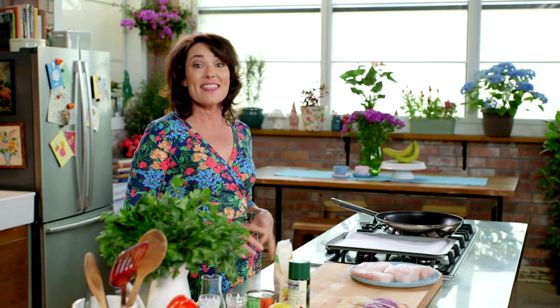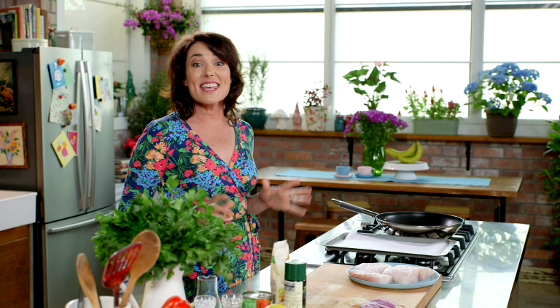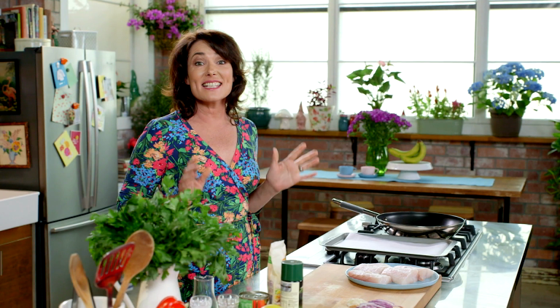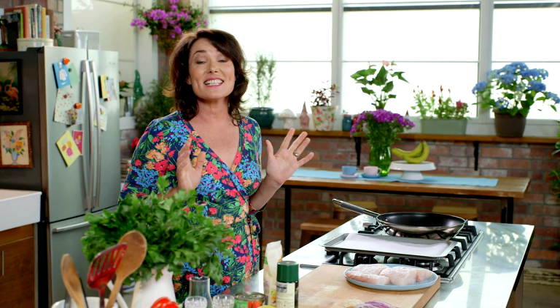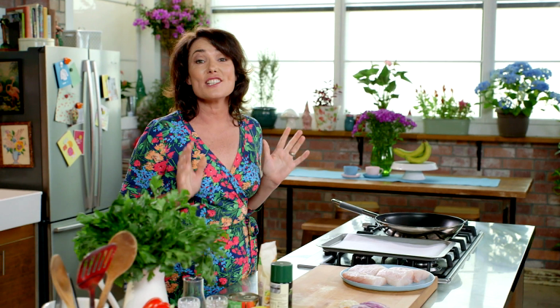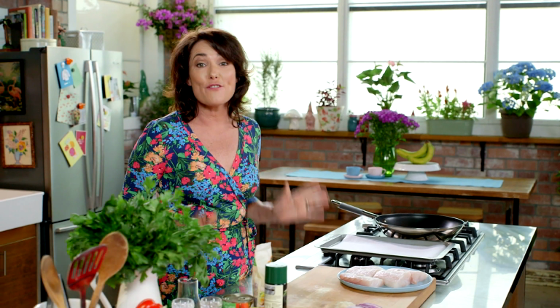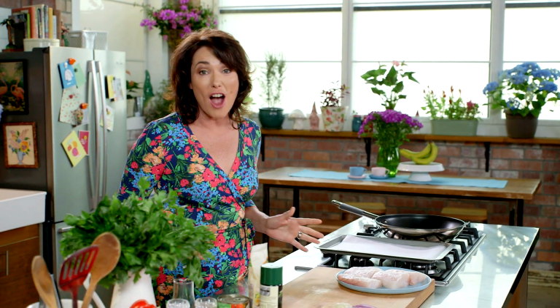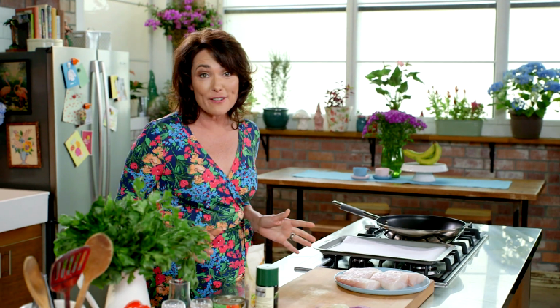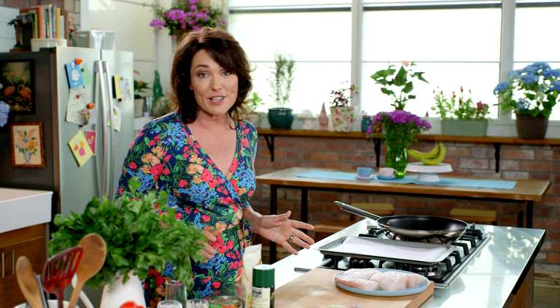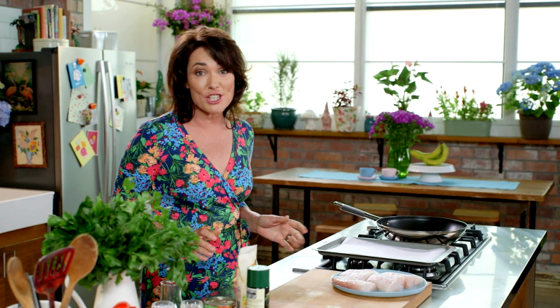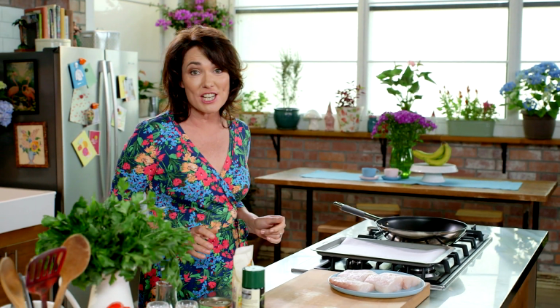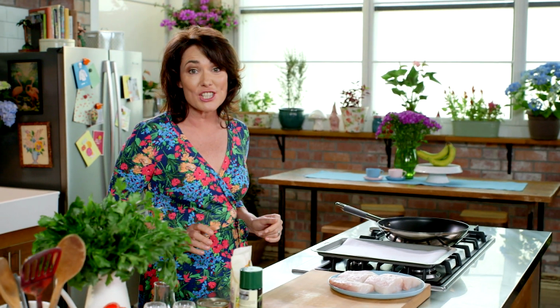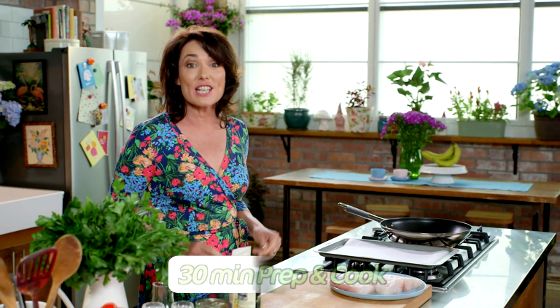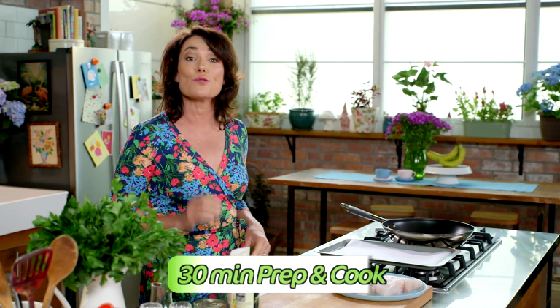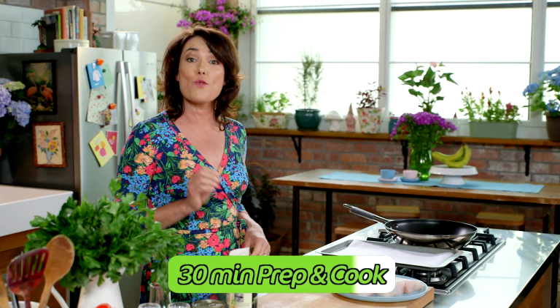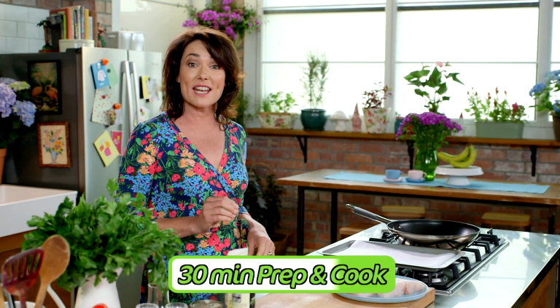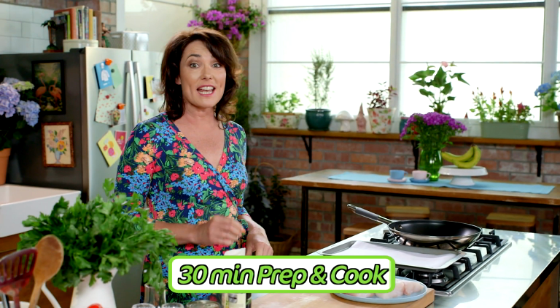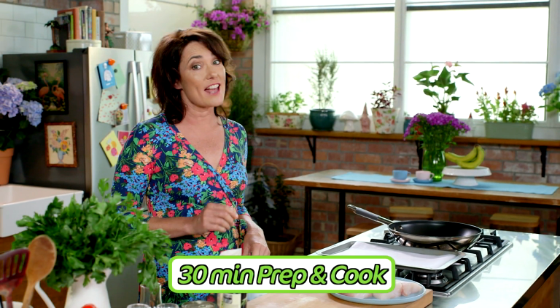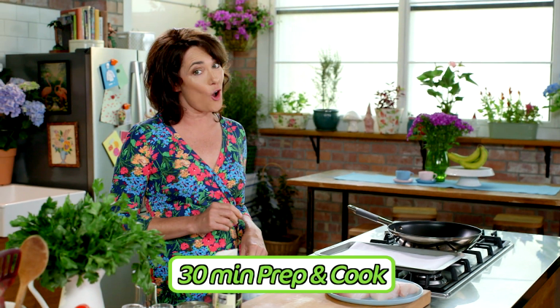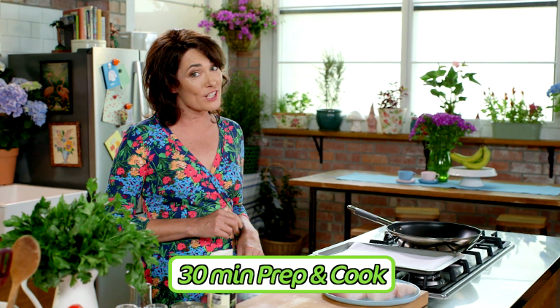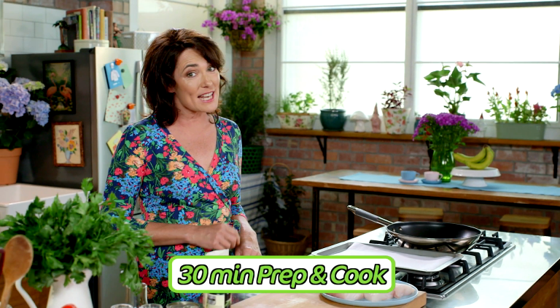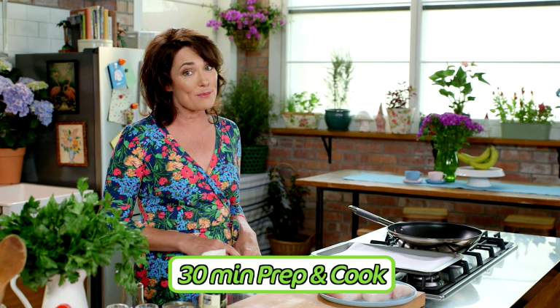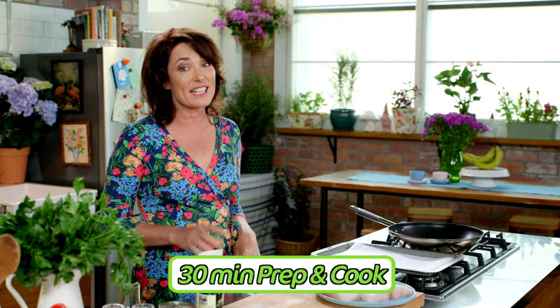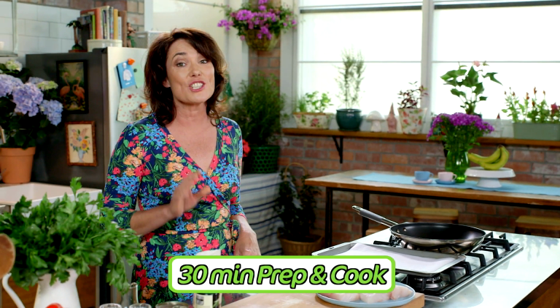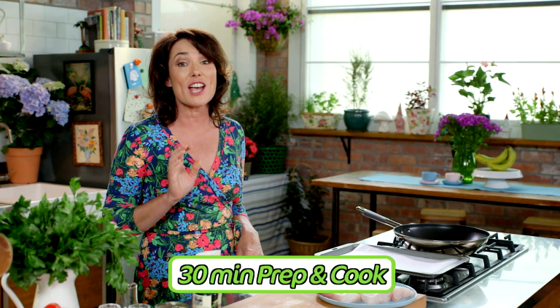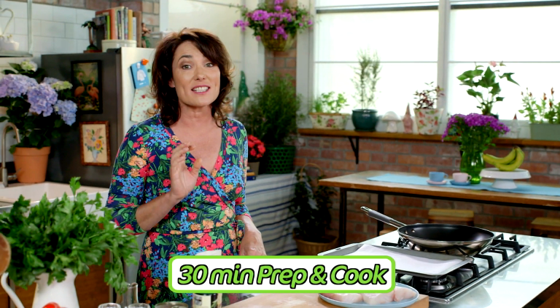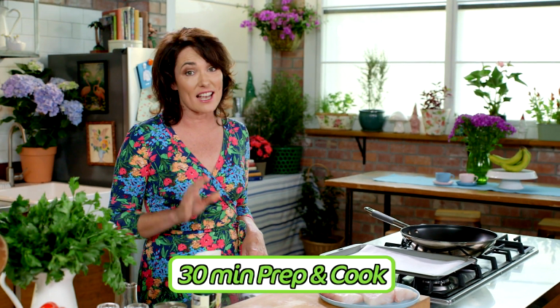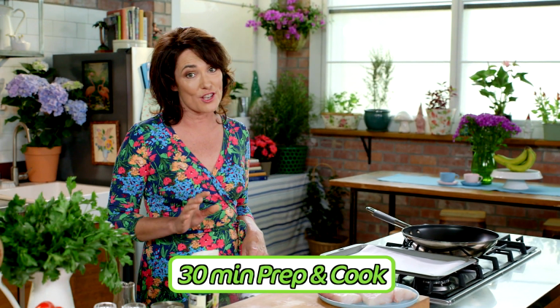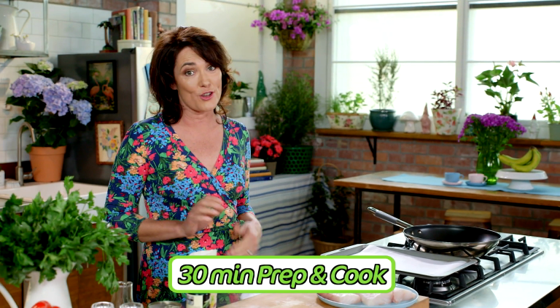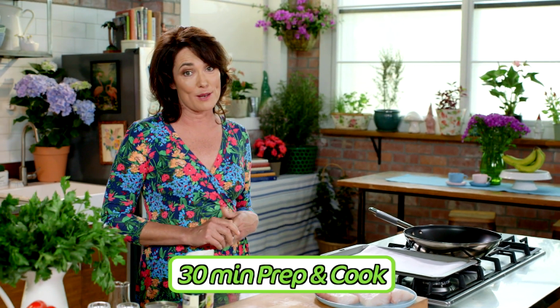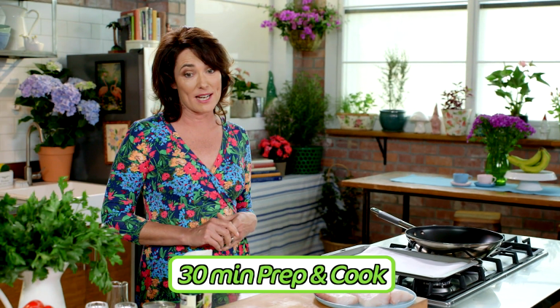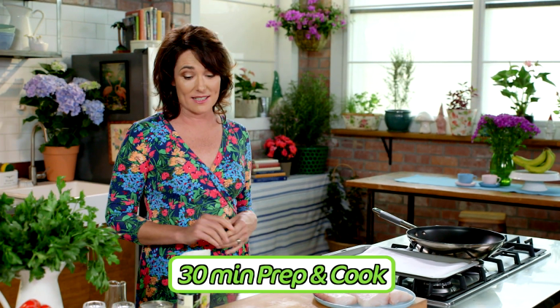This is a divine fish dish — it's ready and on the table in just under 30 minutes.